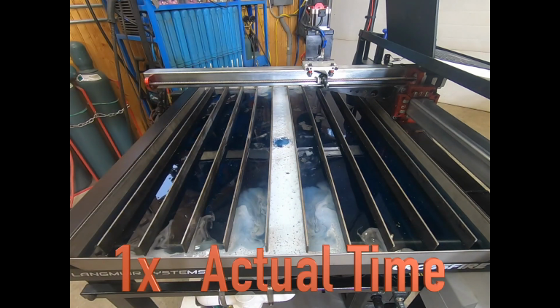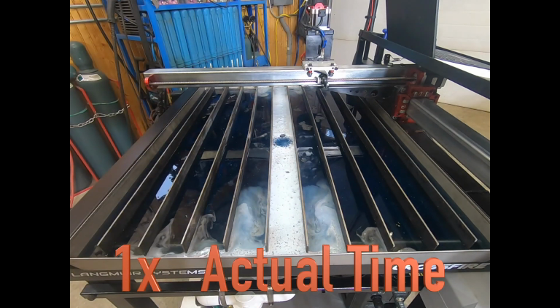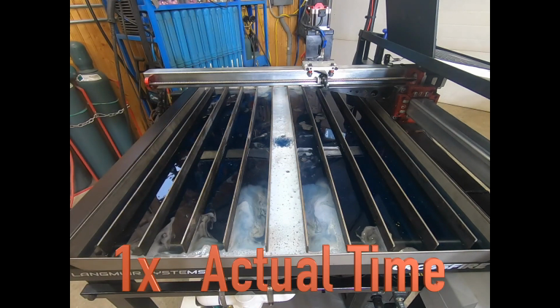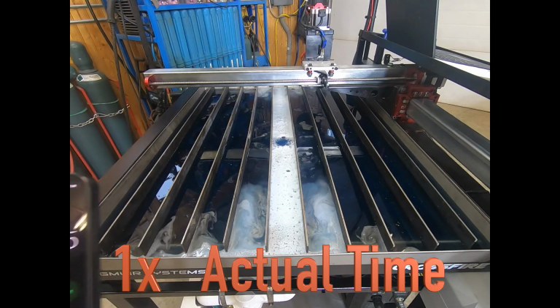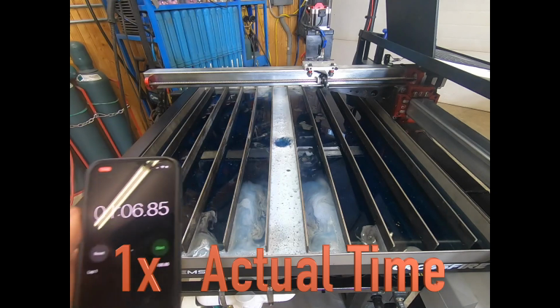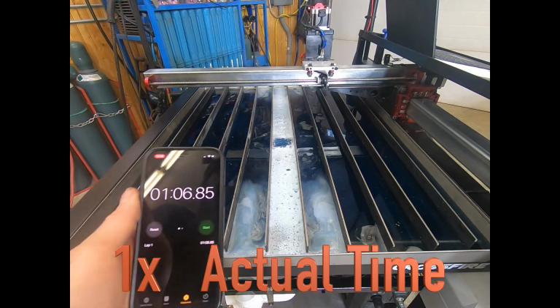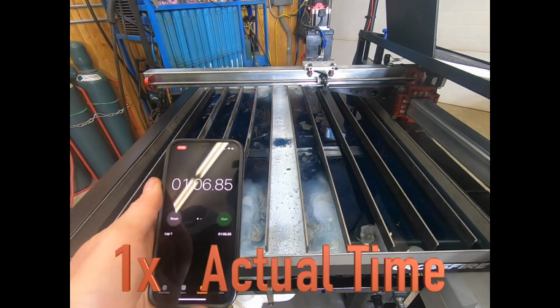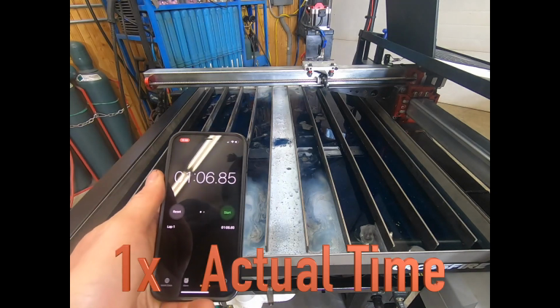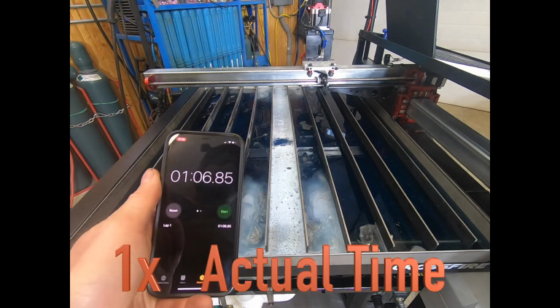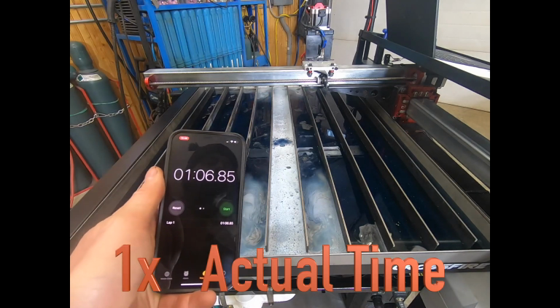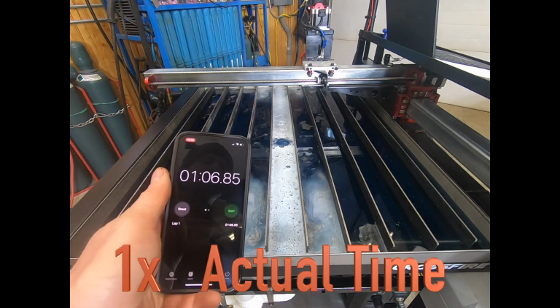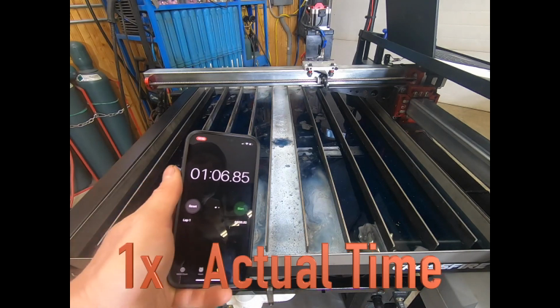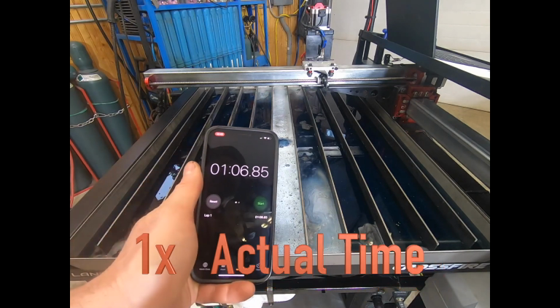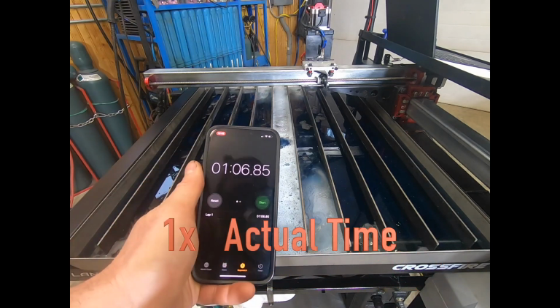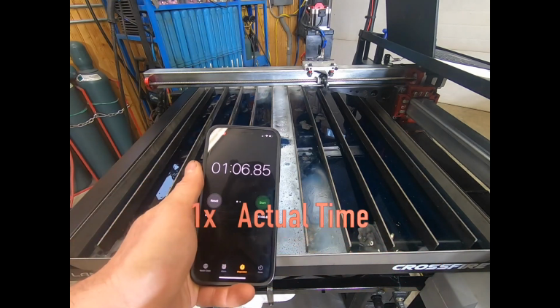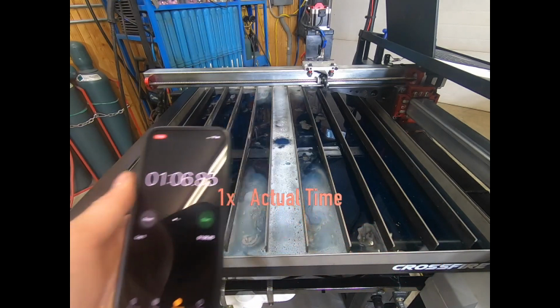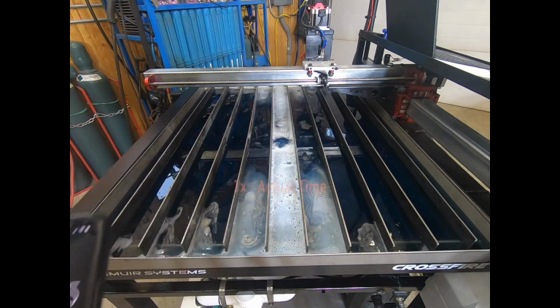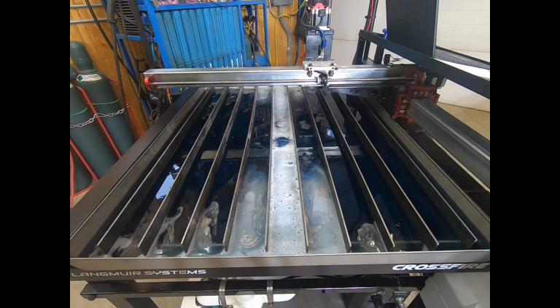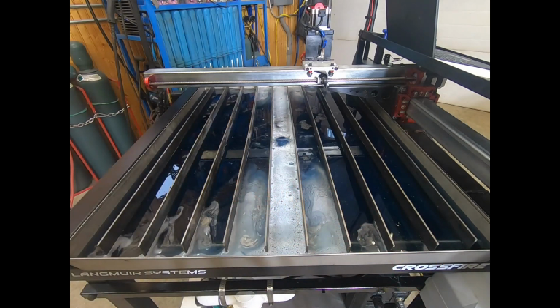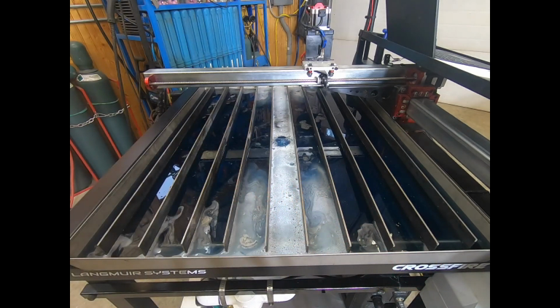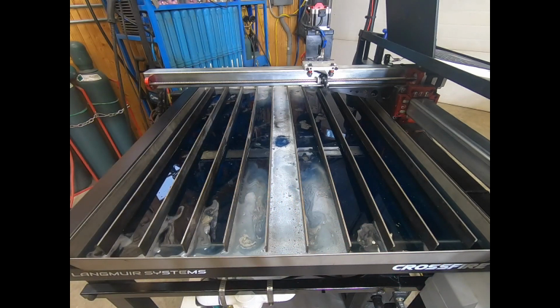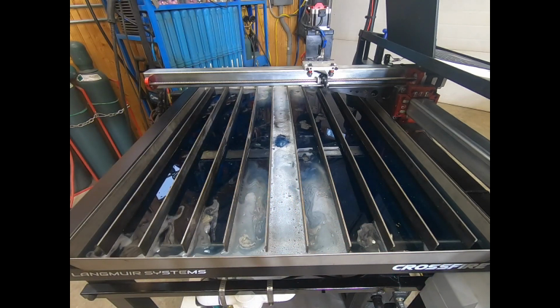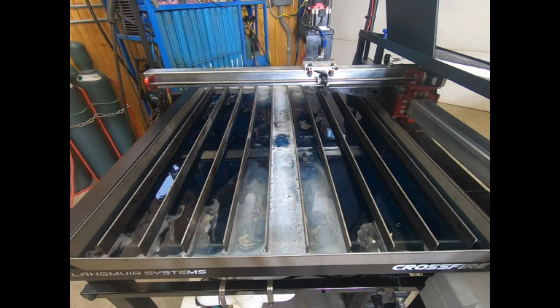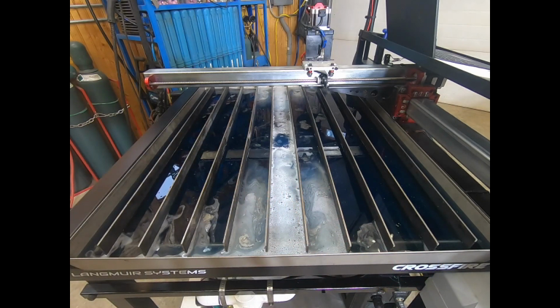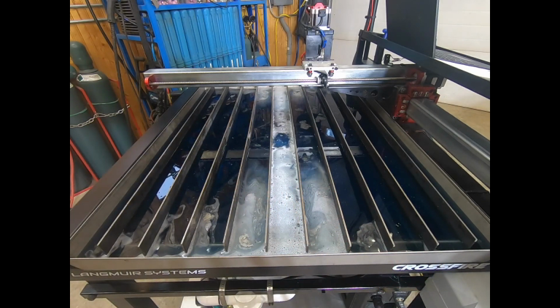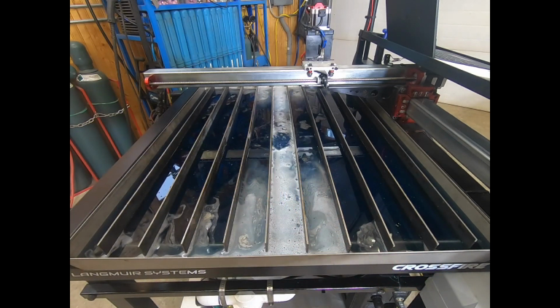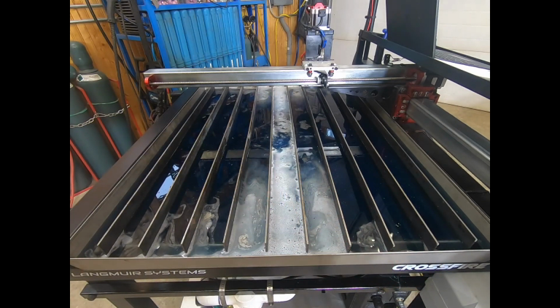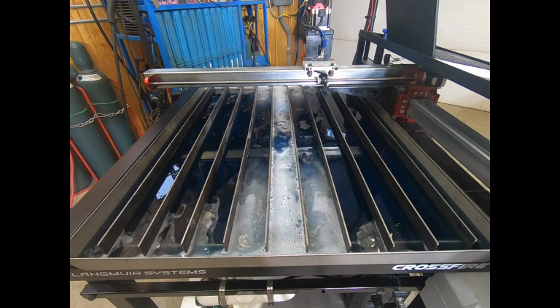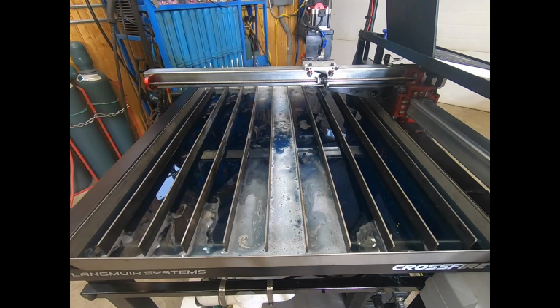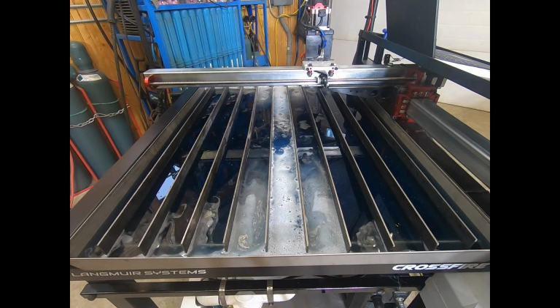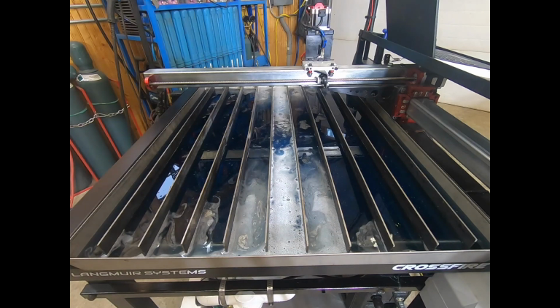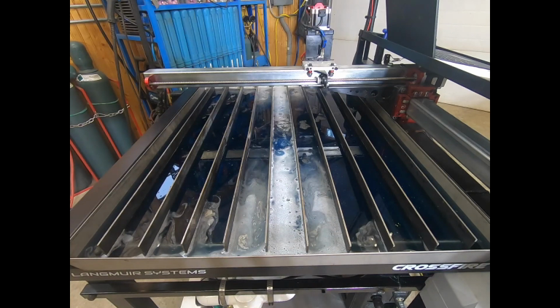One minute and seven seconds to fill about nine gallons.